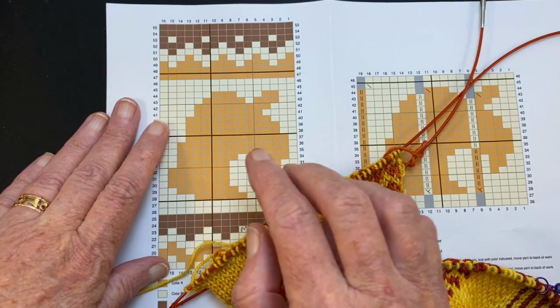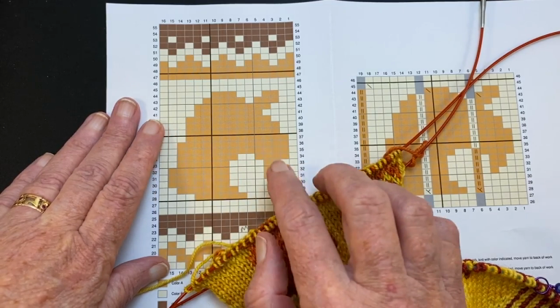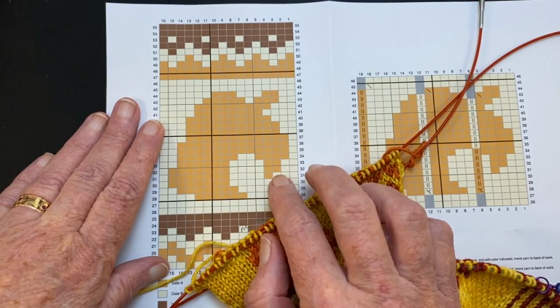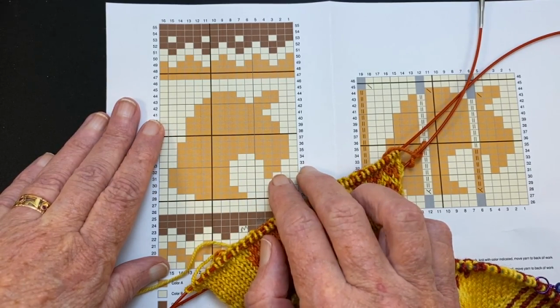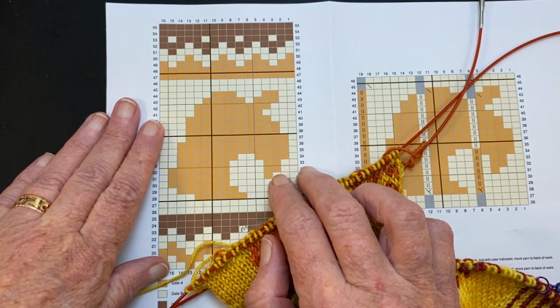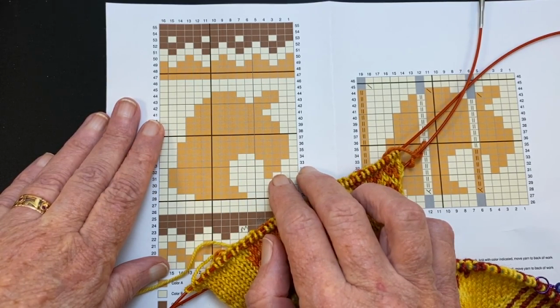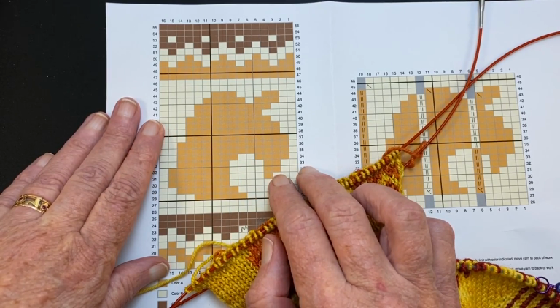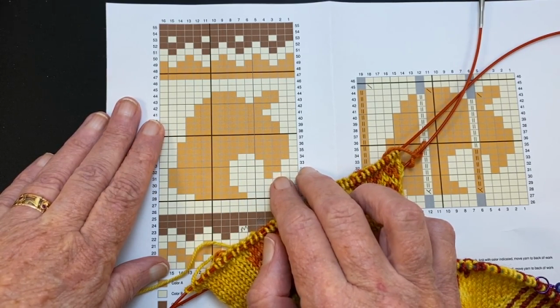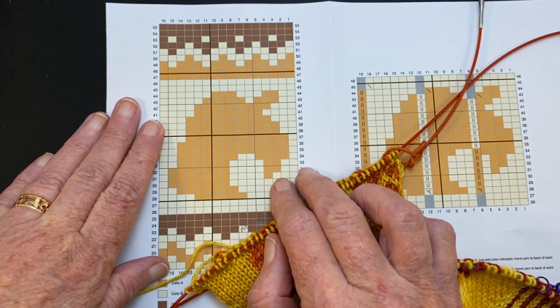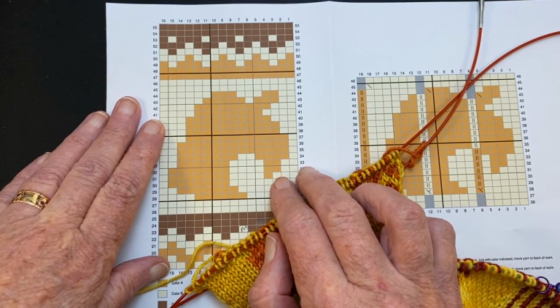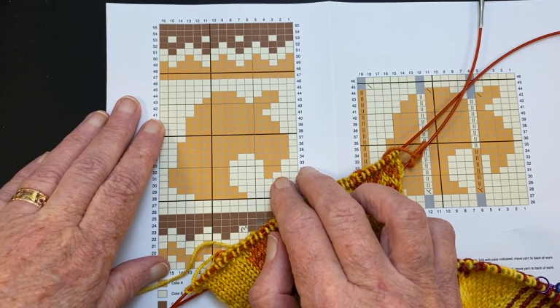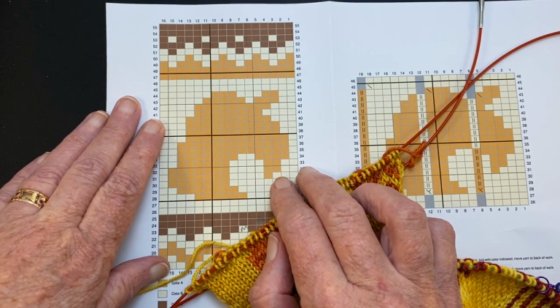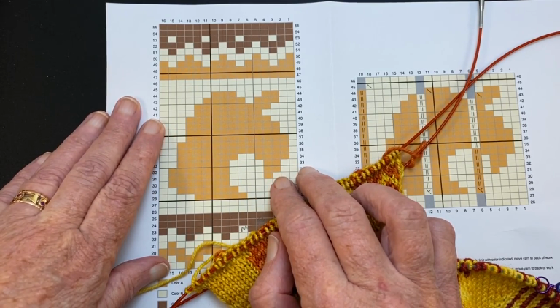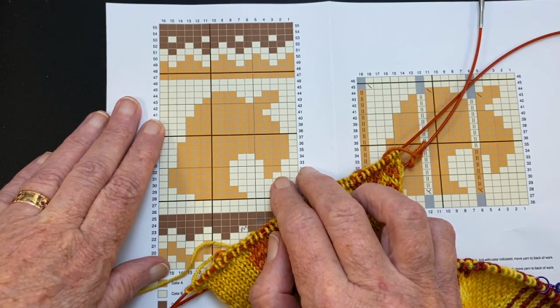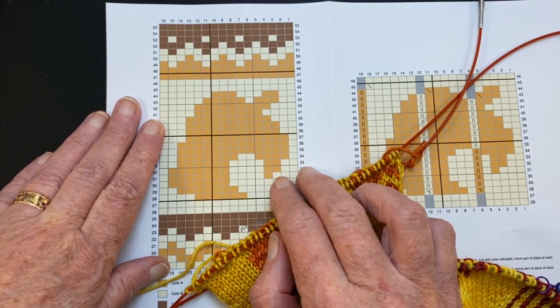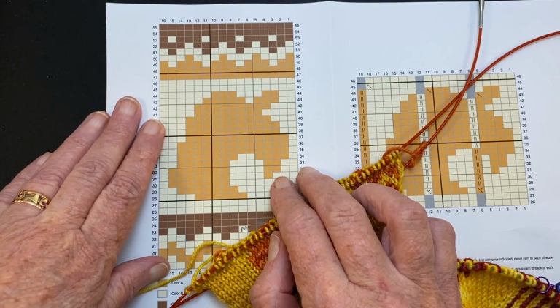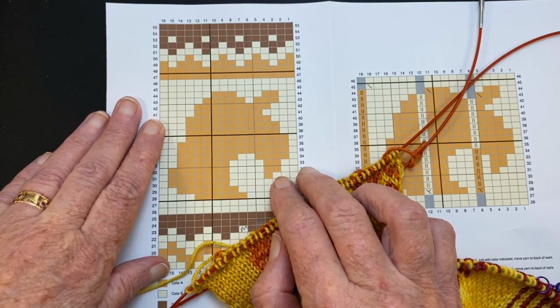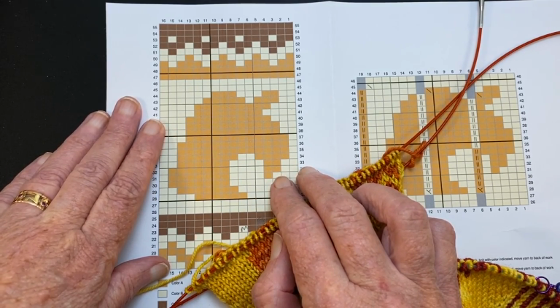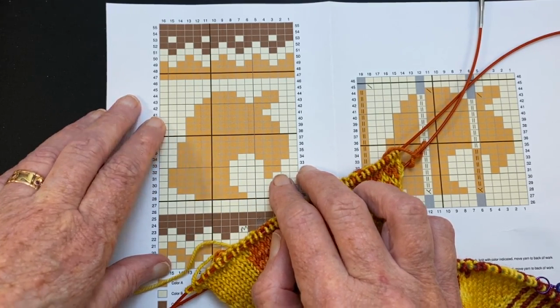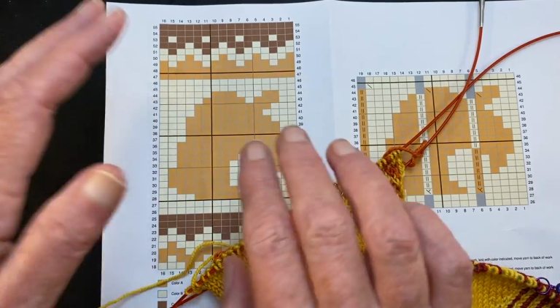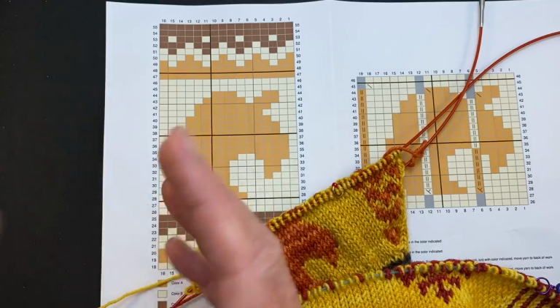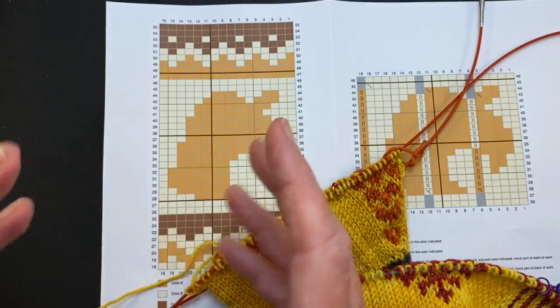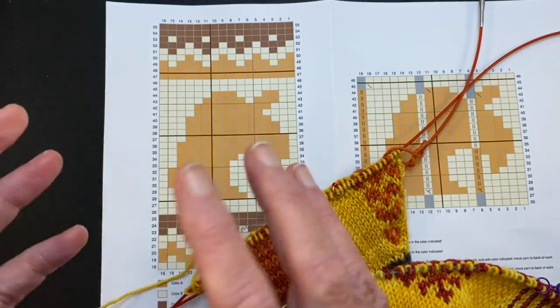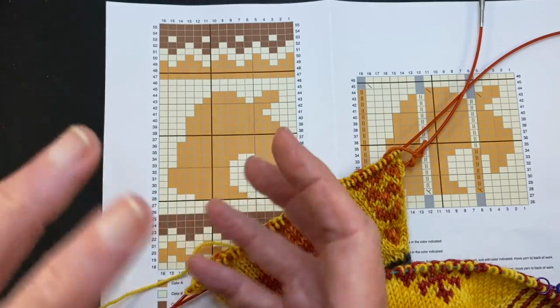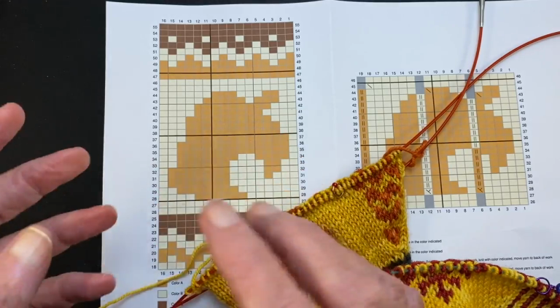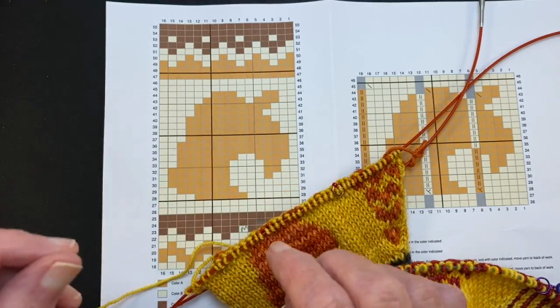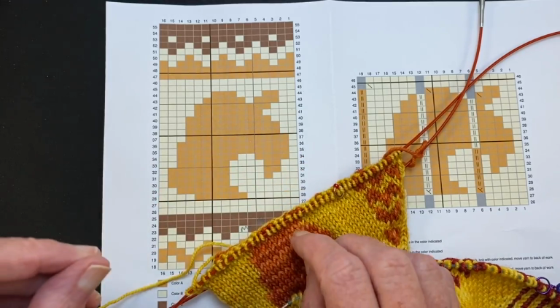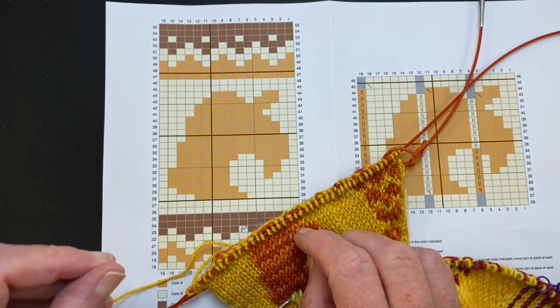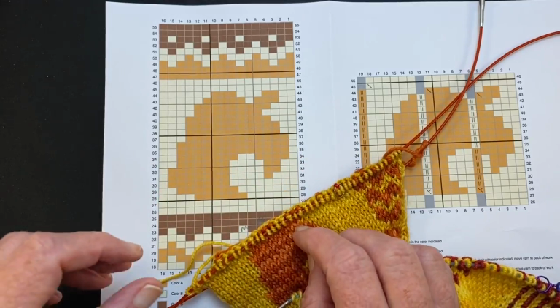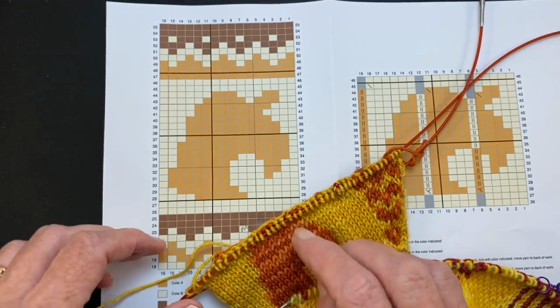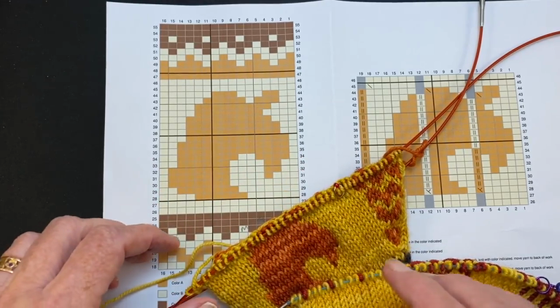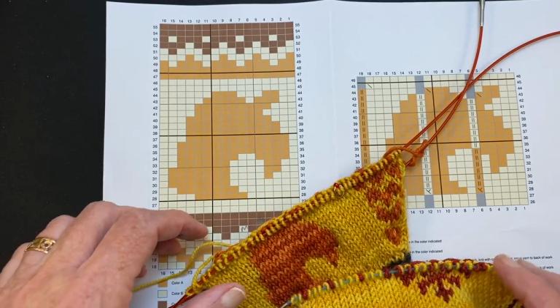So your options are to catch the float as you work across, or use this technique called ladder back jacquard. Ladder back jacquard can be used in conjunction with stranded knitting — they can be interchanged back and forth.